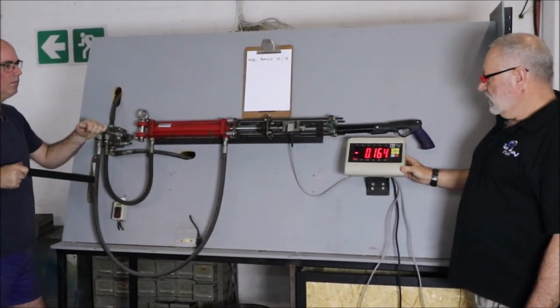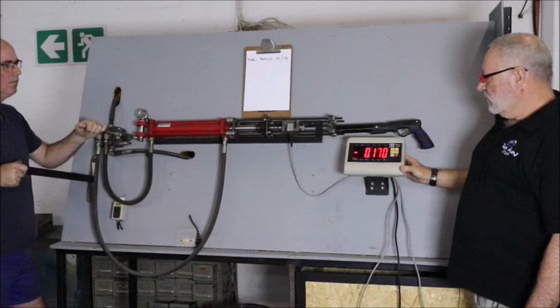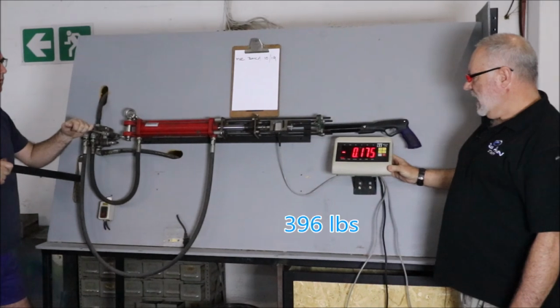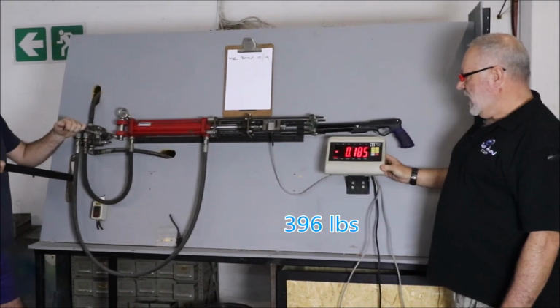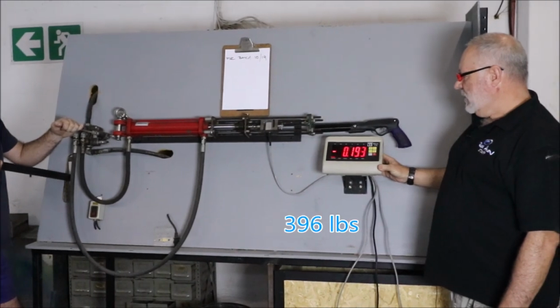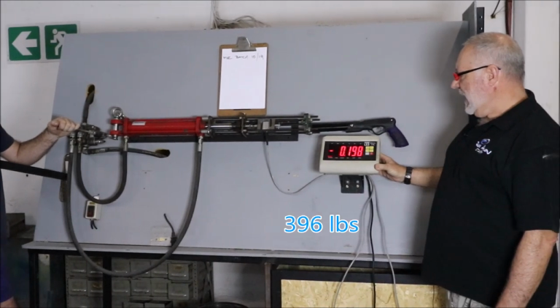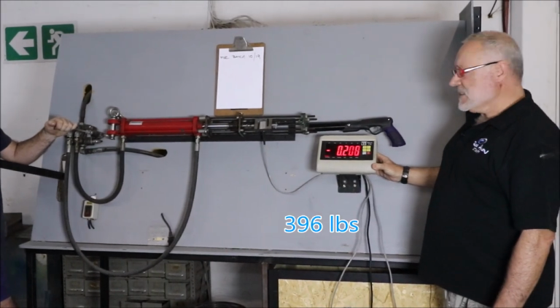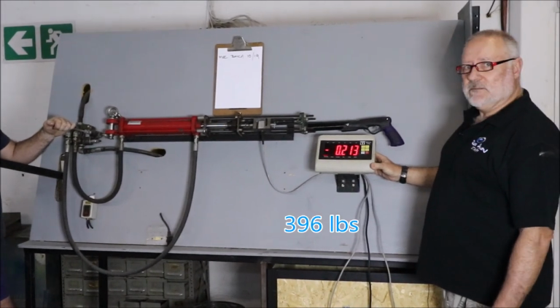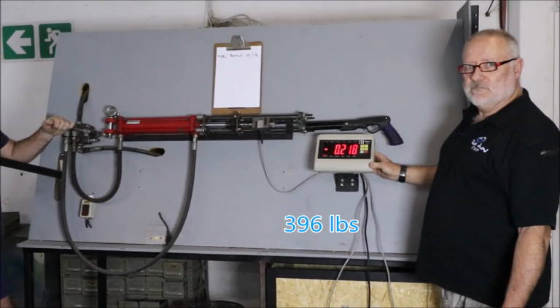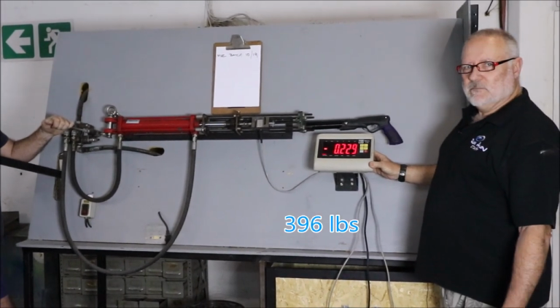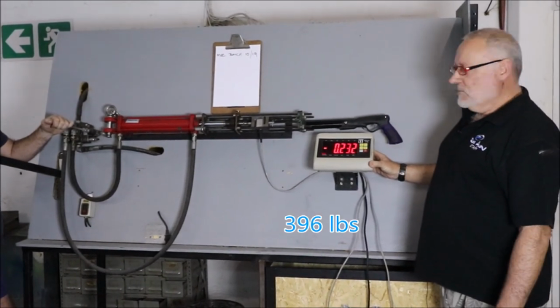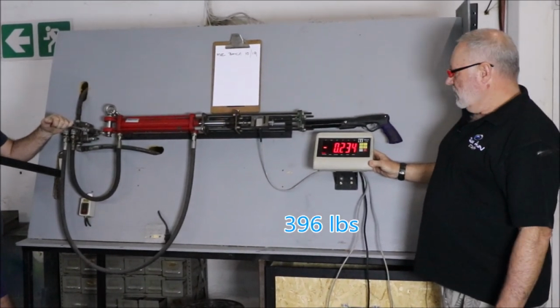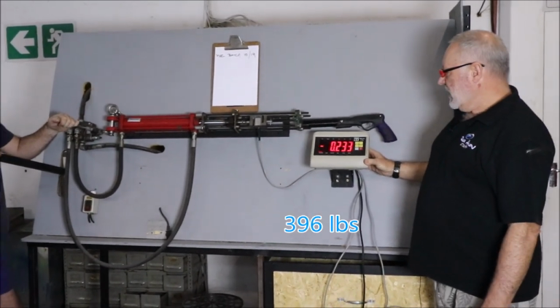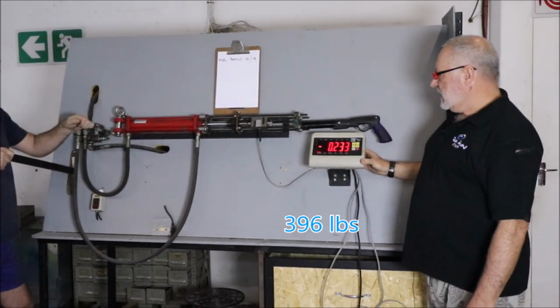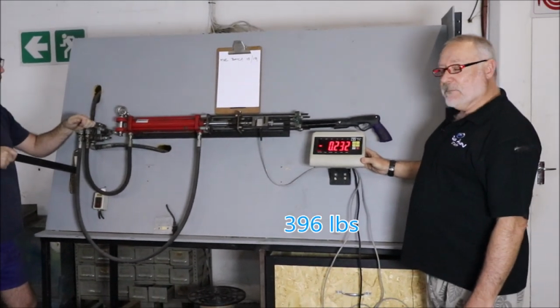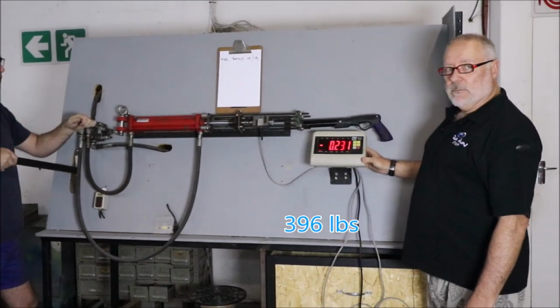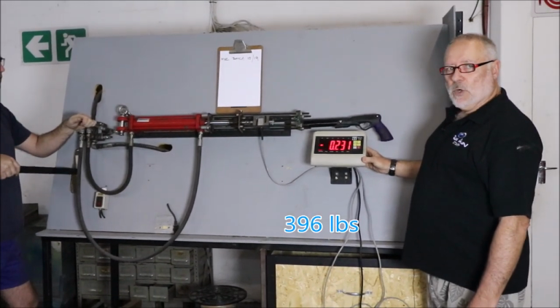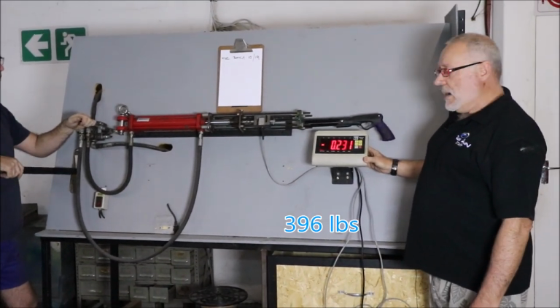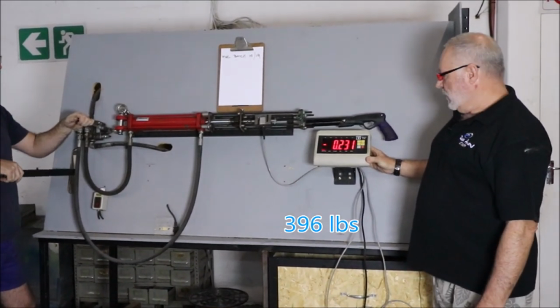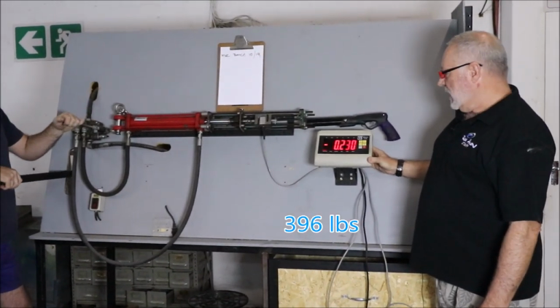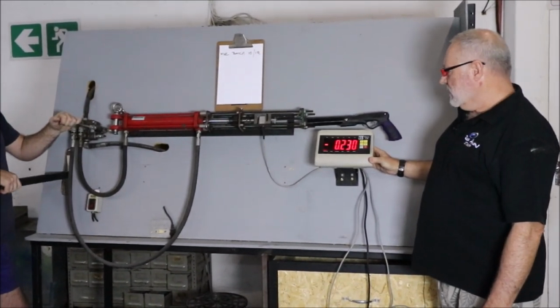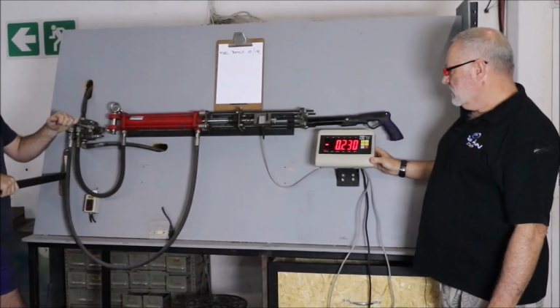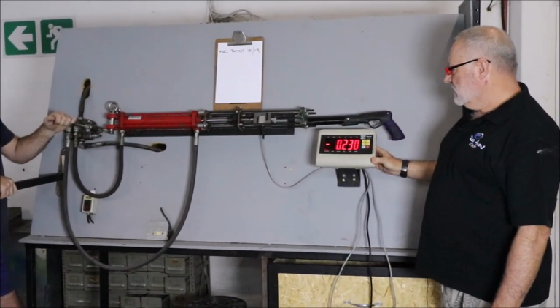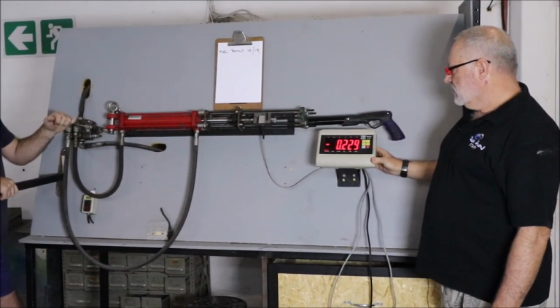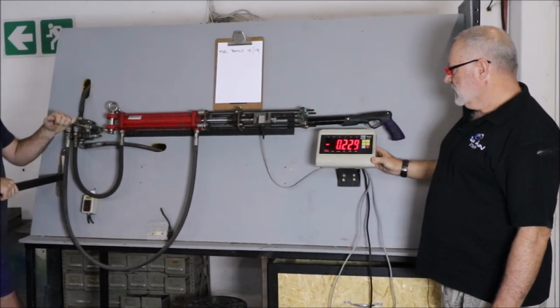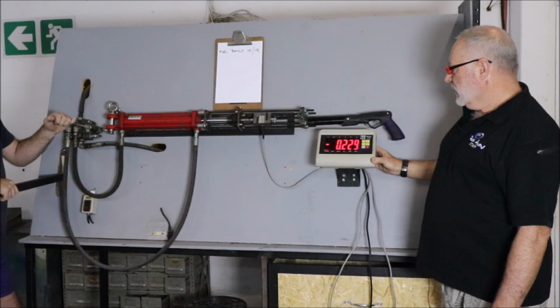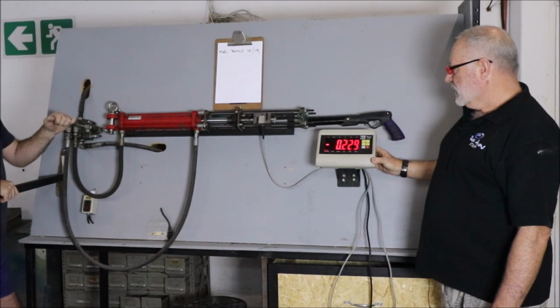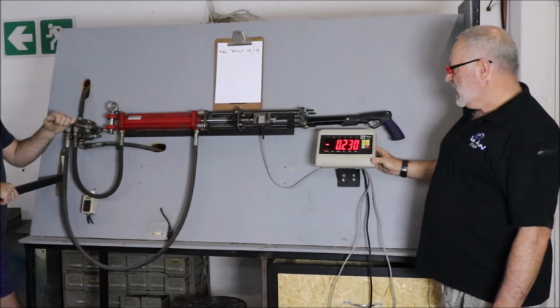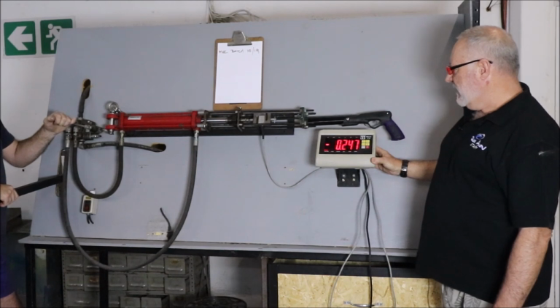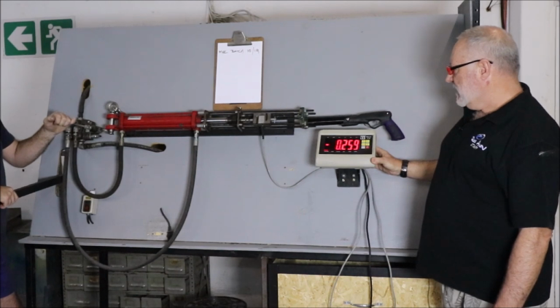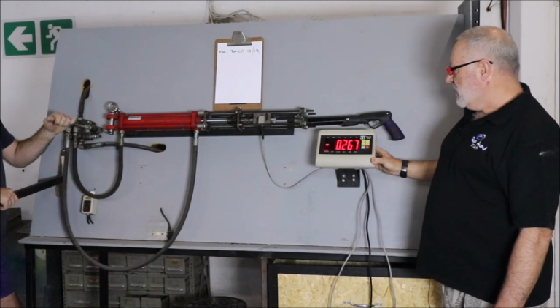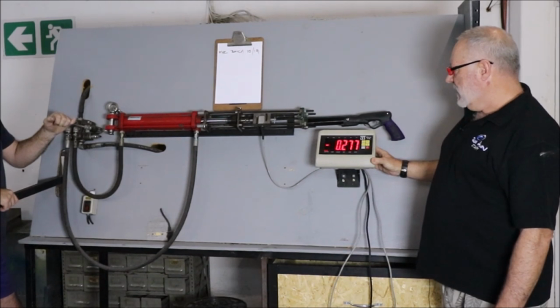We're now at 180 — basically the minimum requirement we need. You can see how everything's bending.